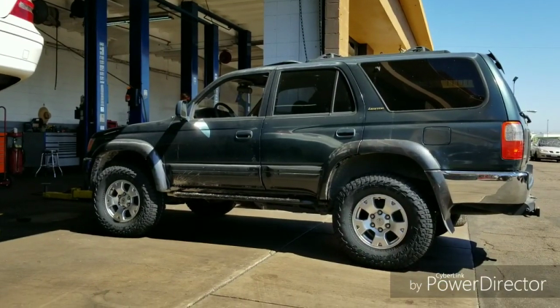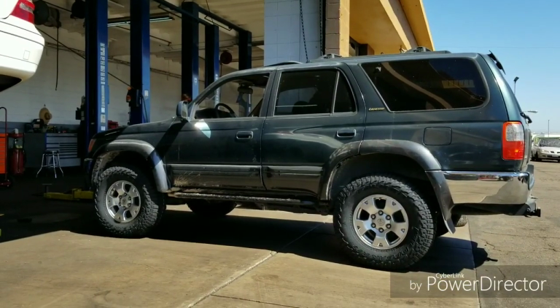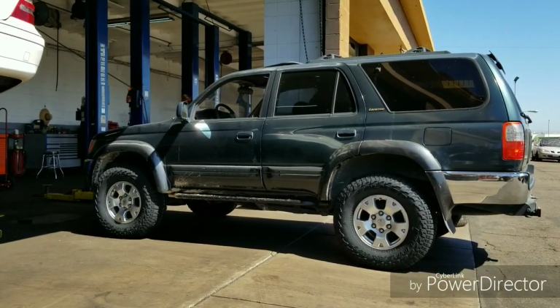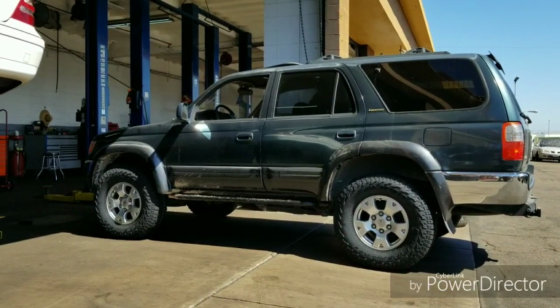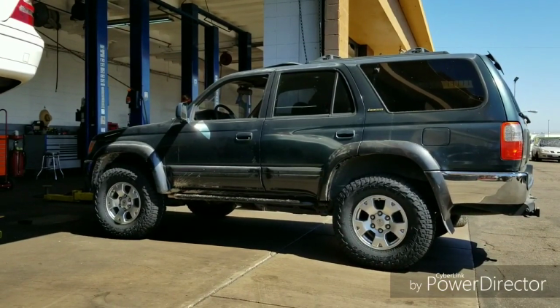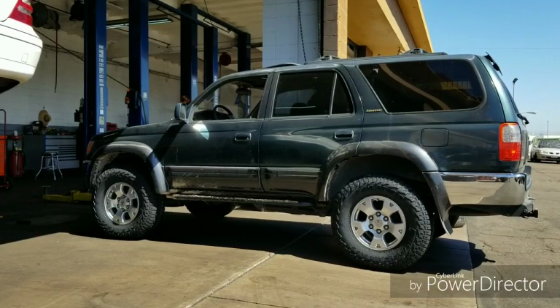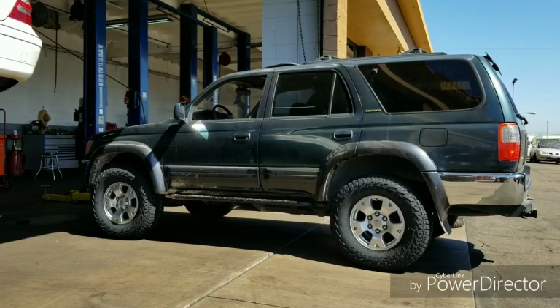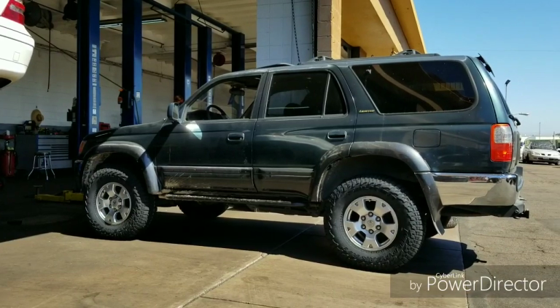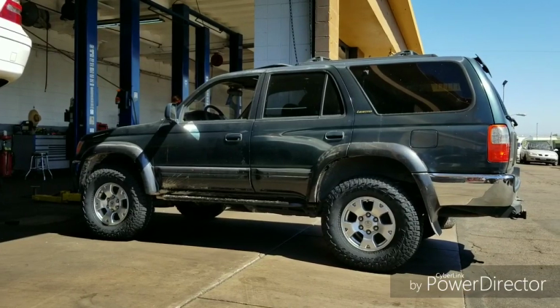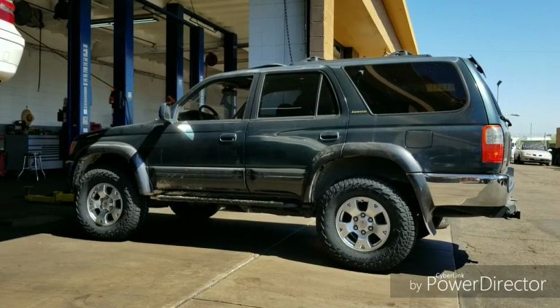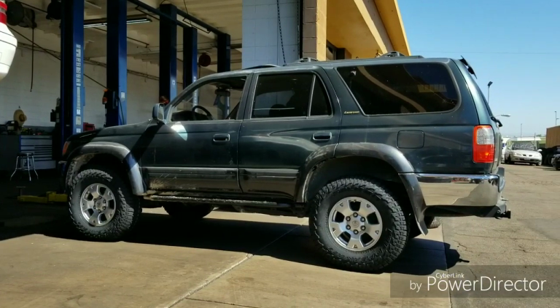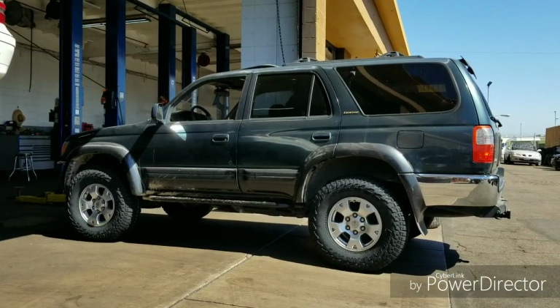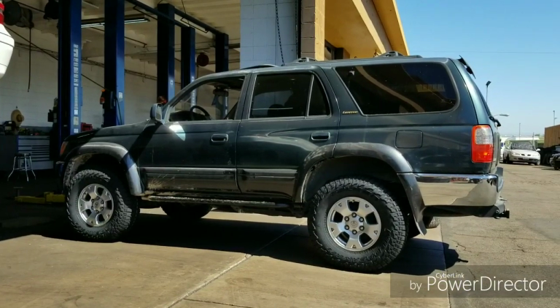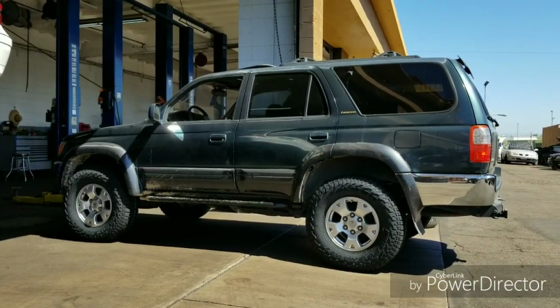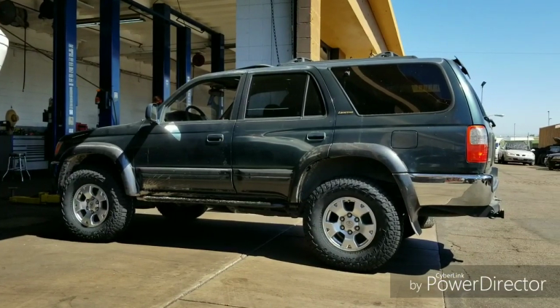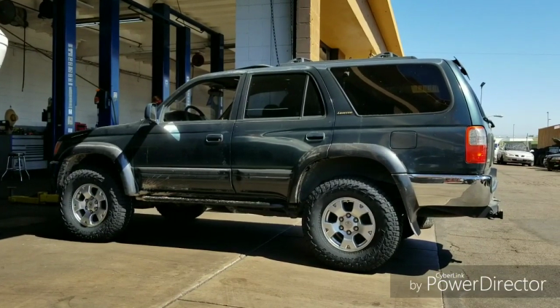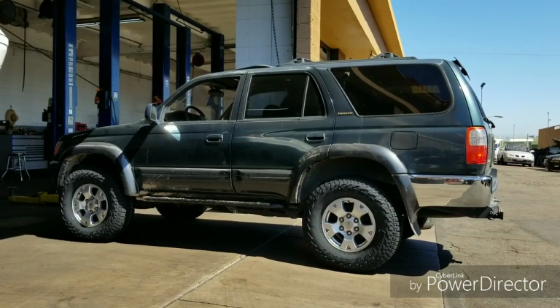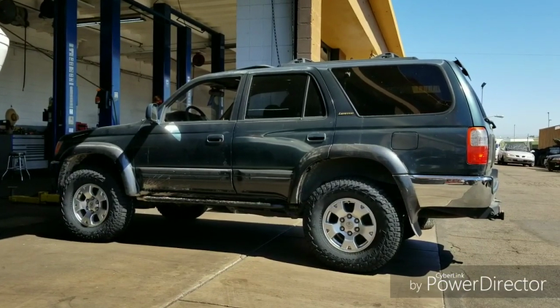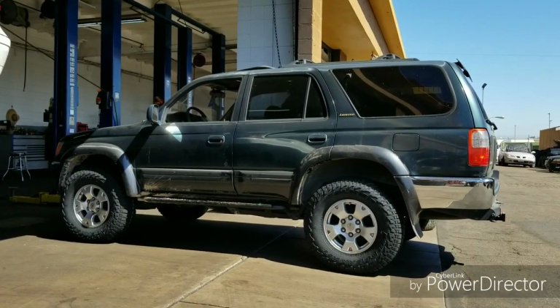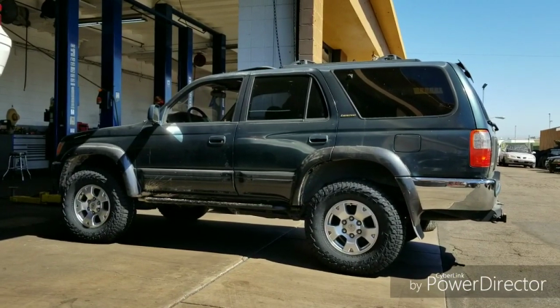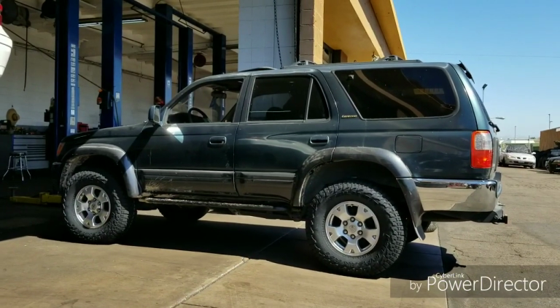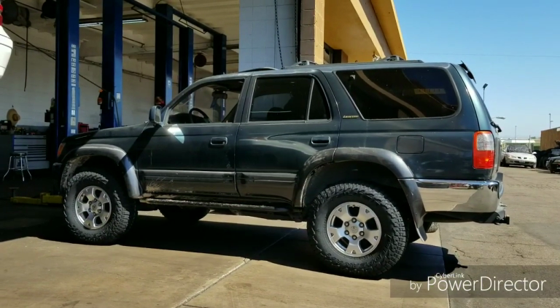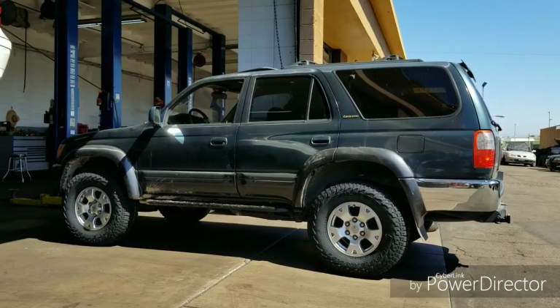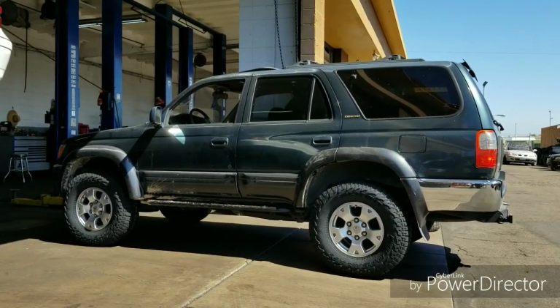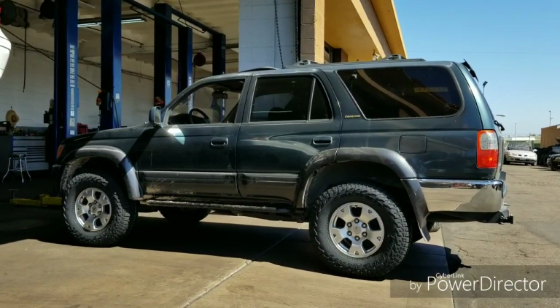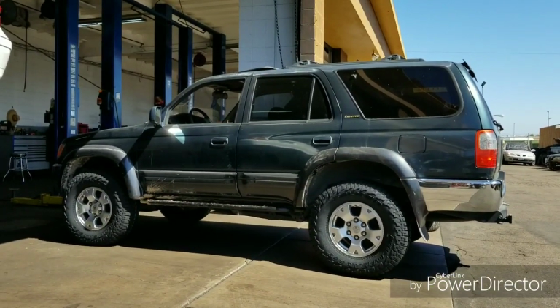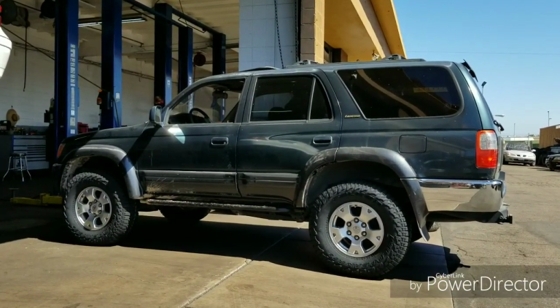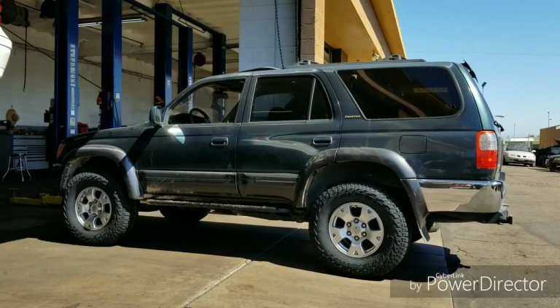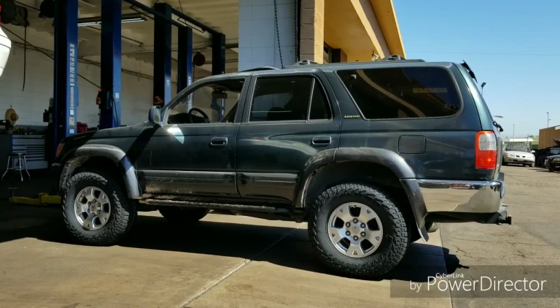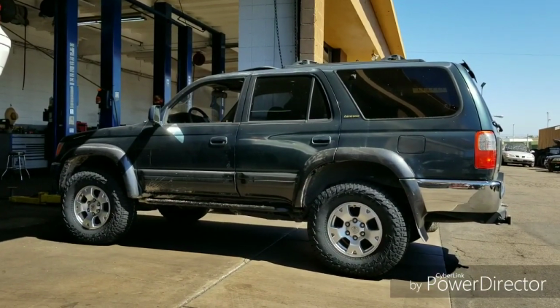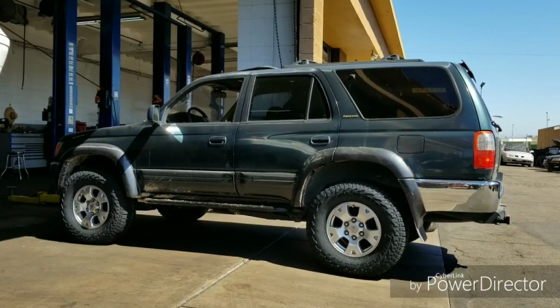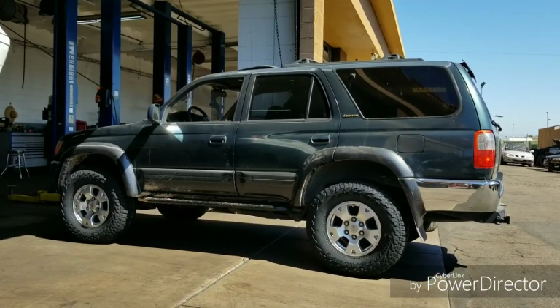Well, there she is, all done. I really like it. Can't wait to get the lift done in the front, and that should be good.